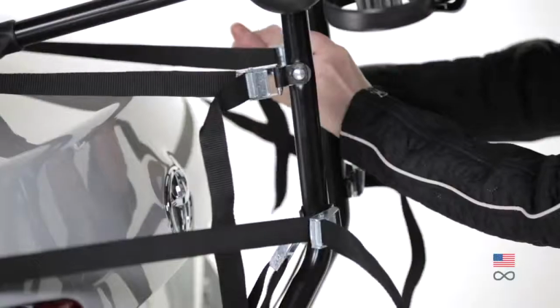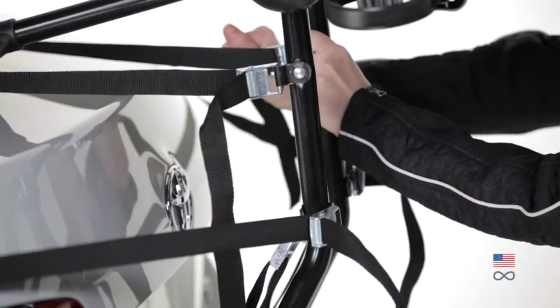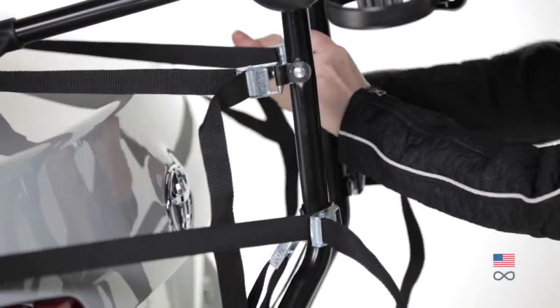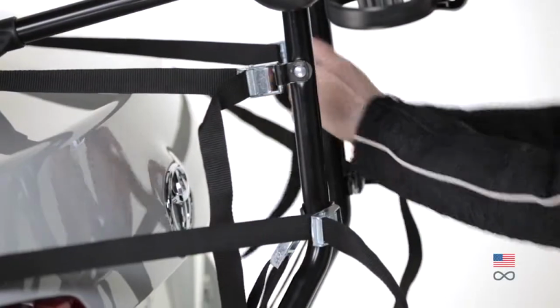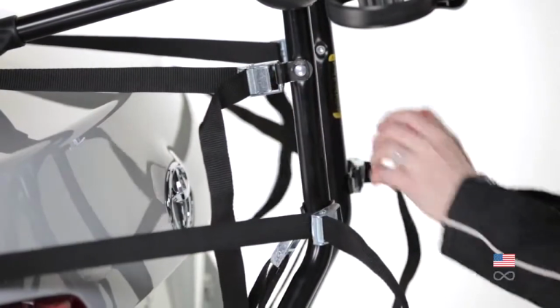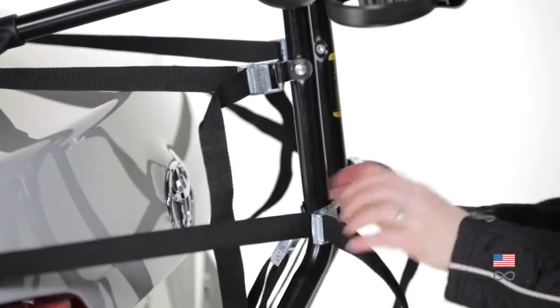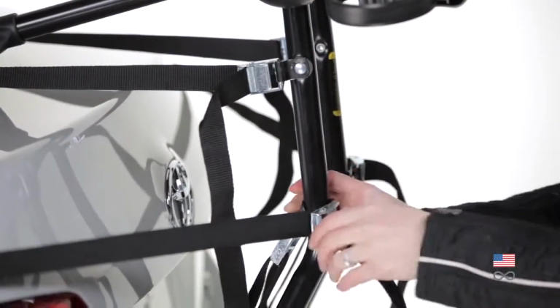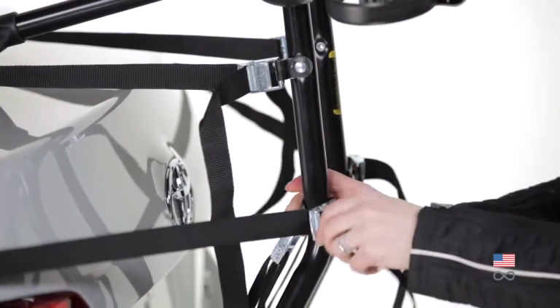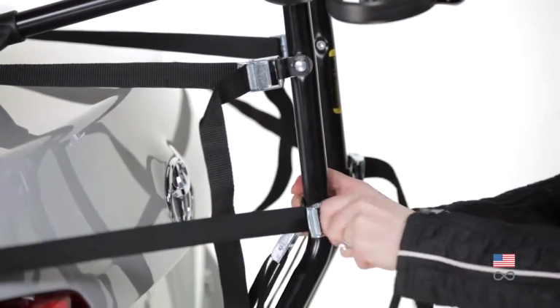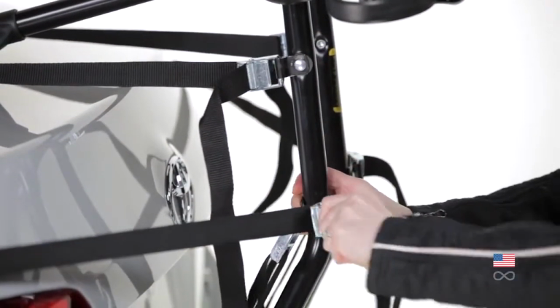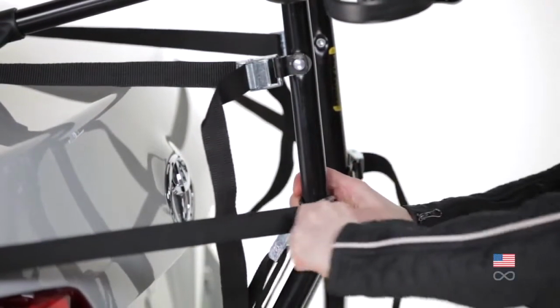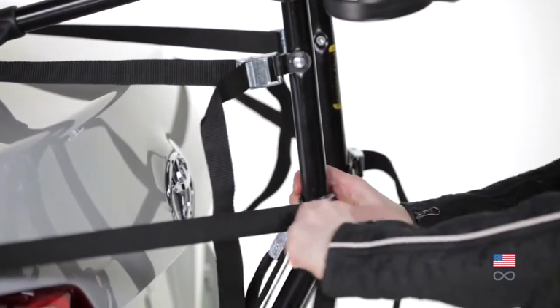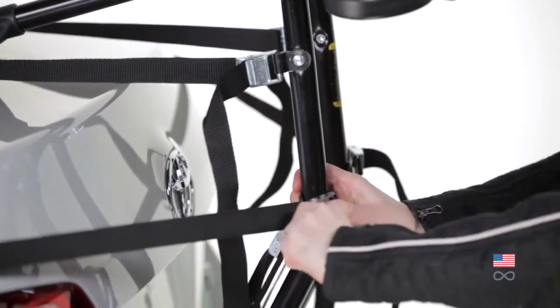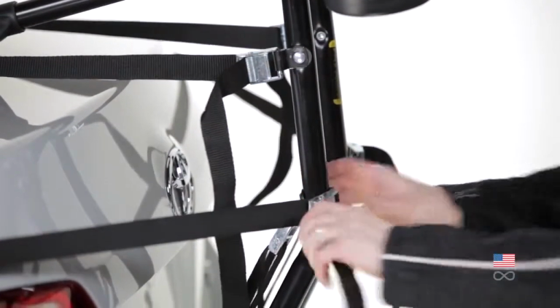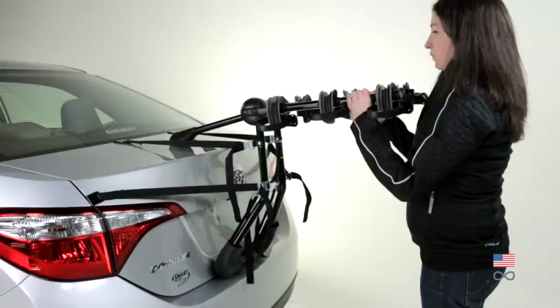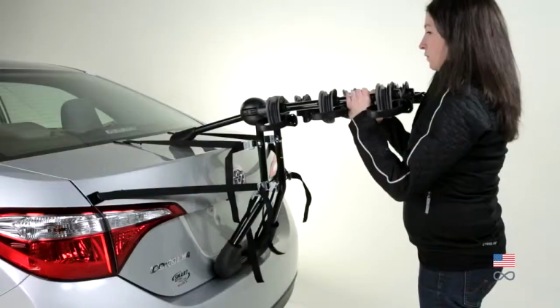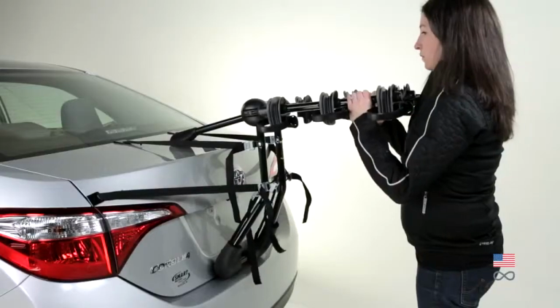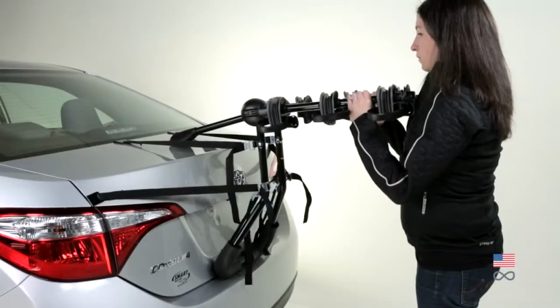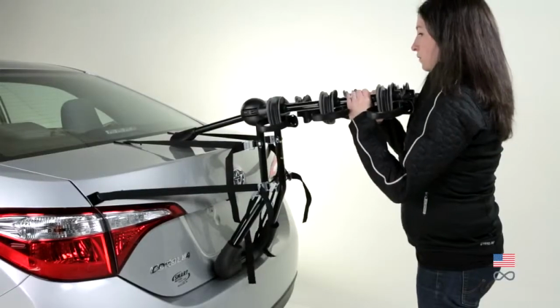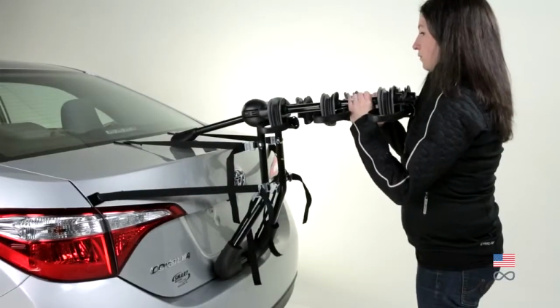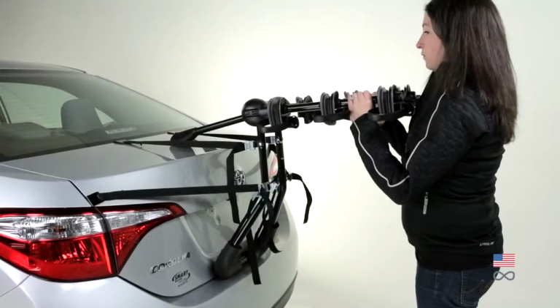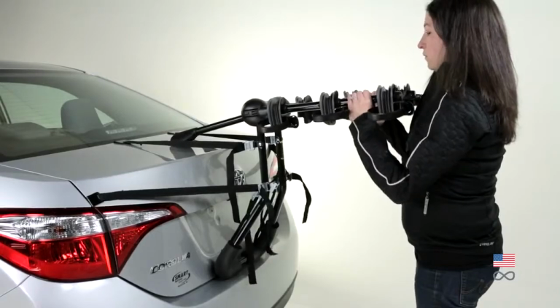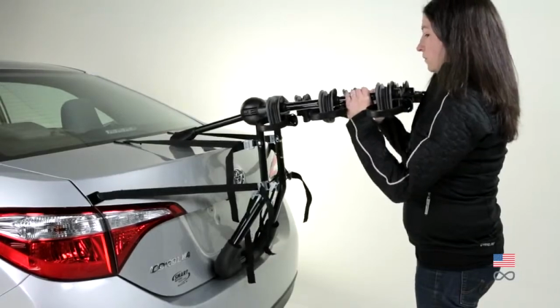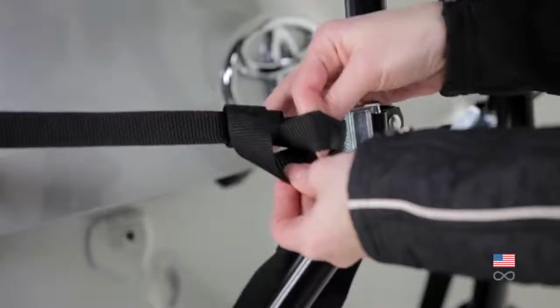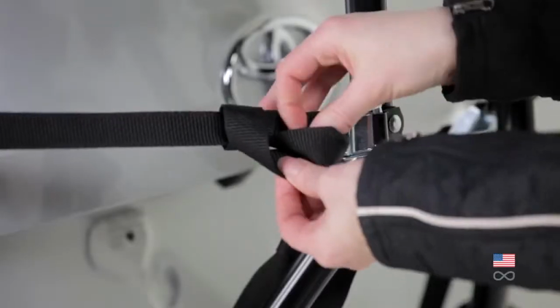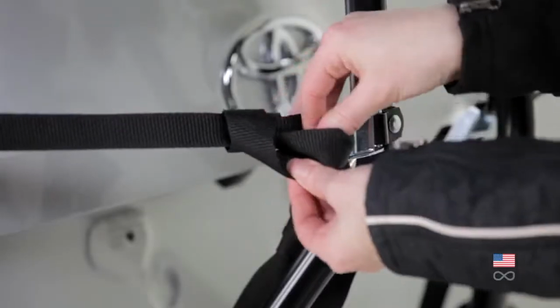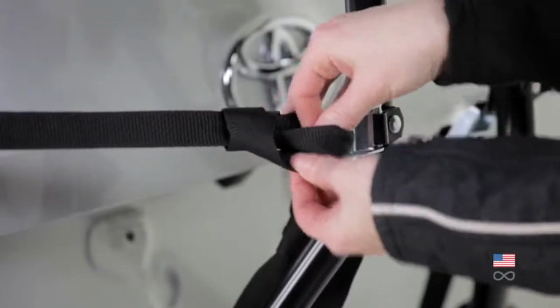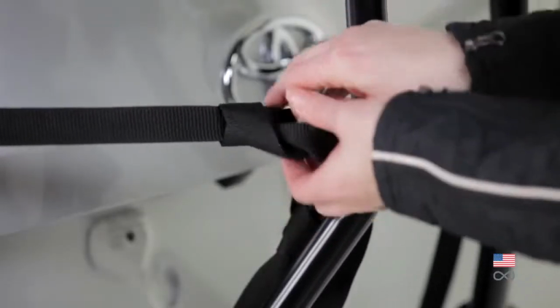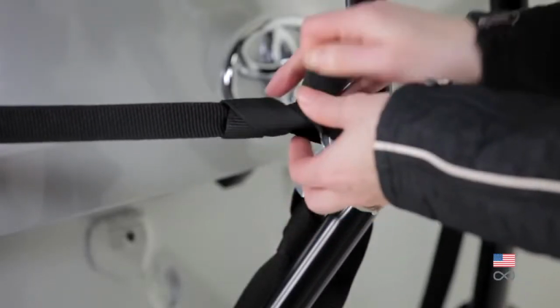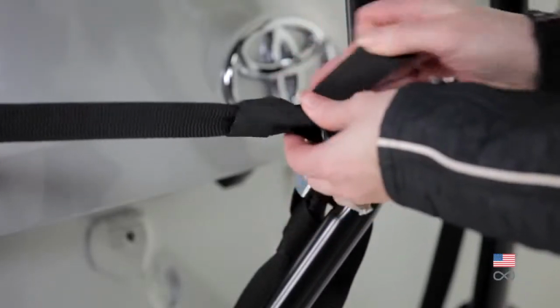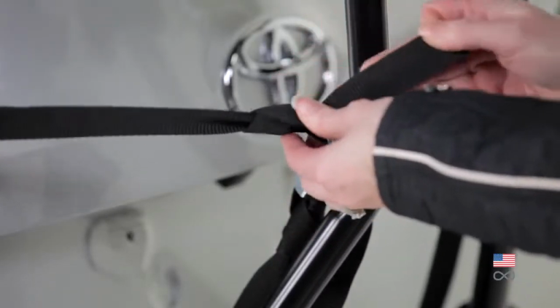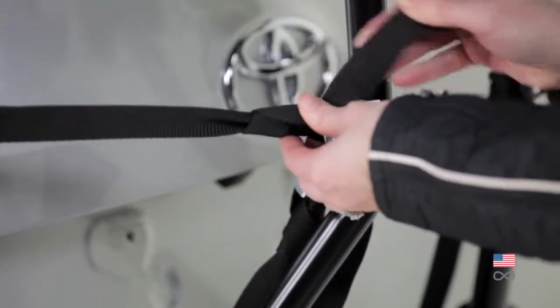Tighten all straps evenly and check the fit by pulling down on the rack. Tie off all straps.